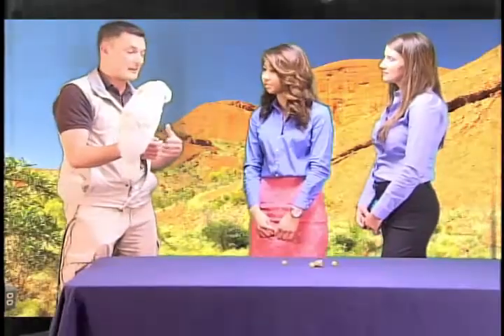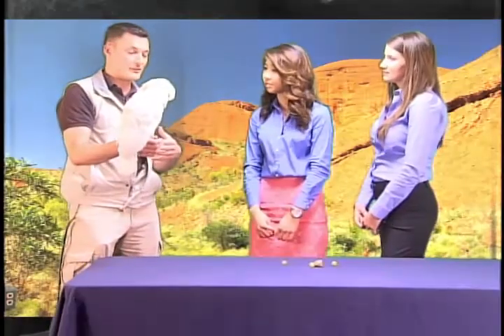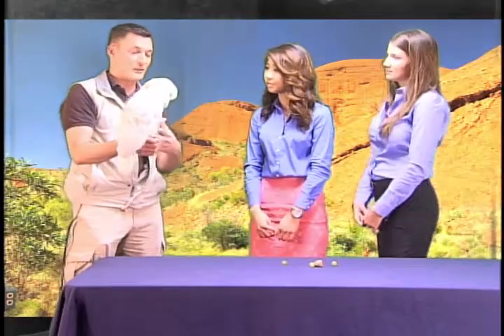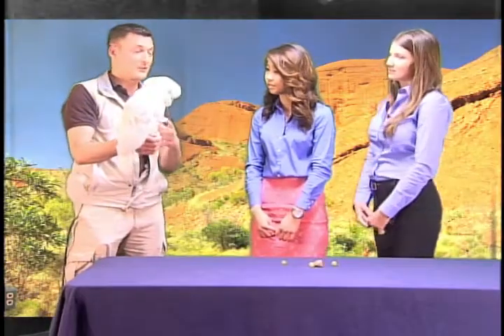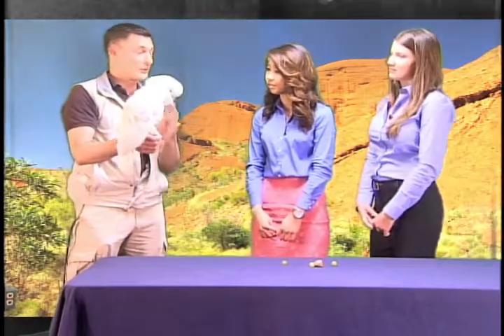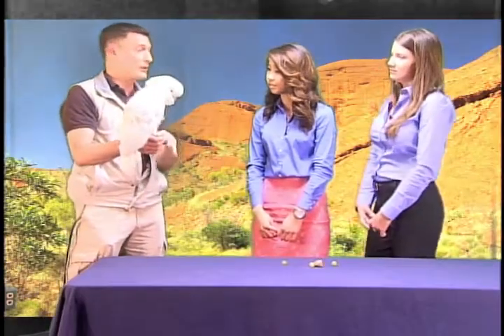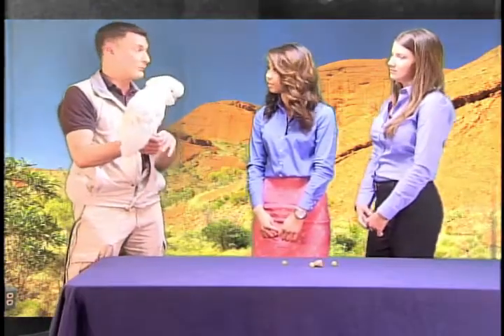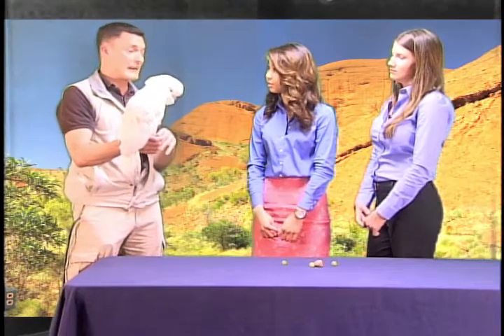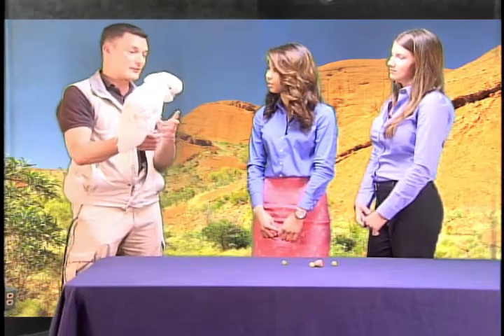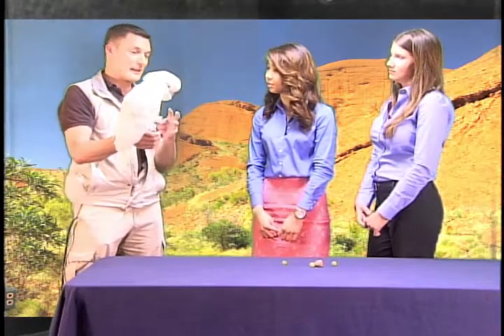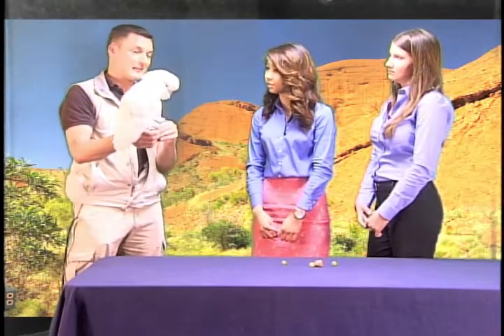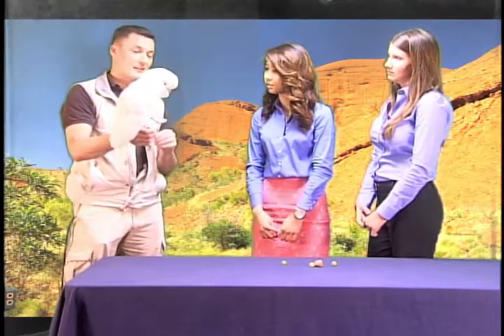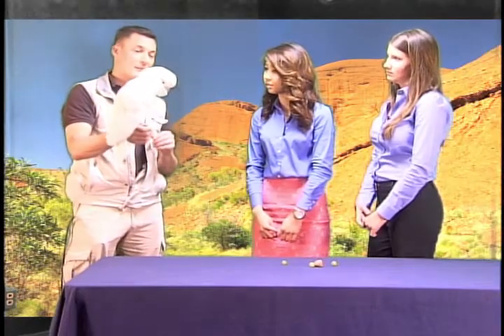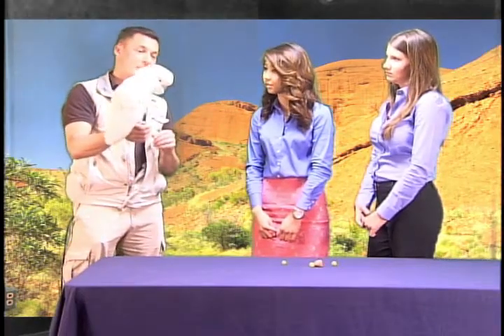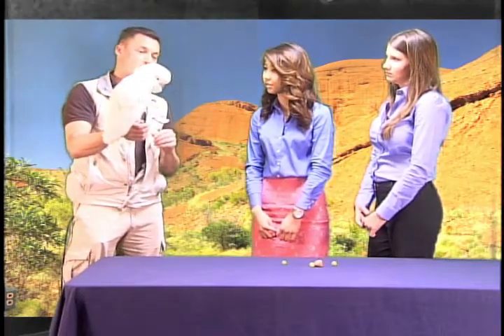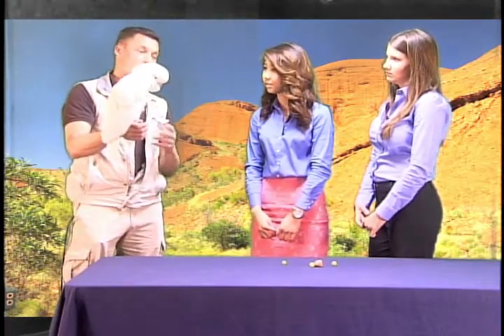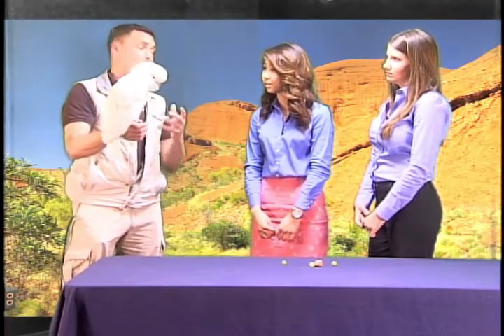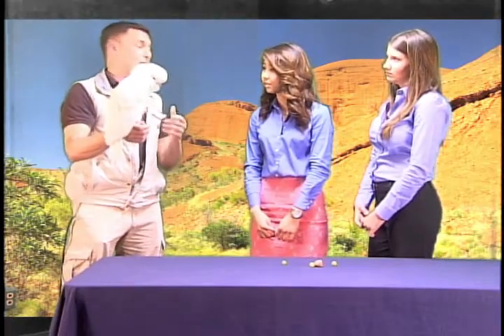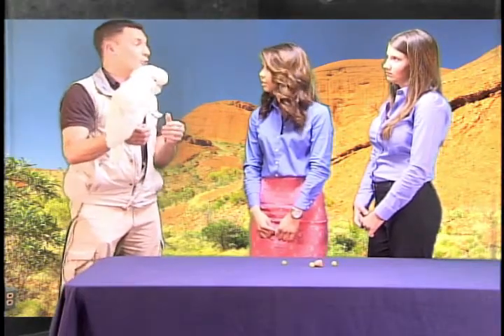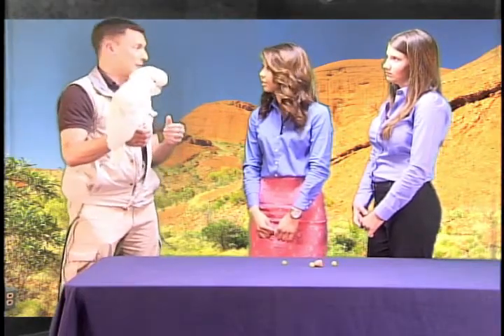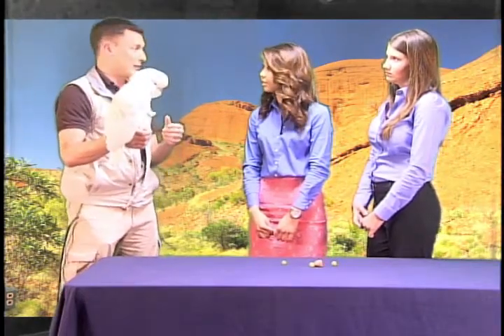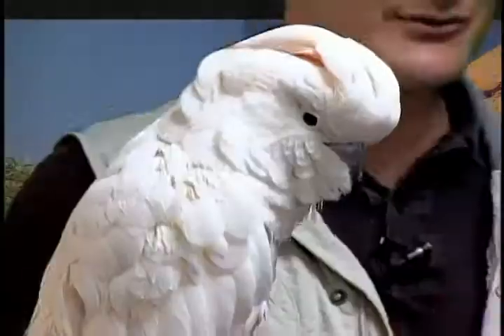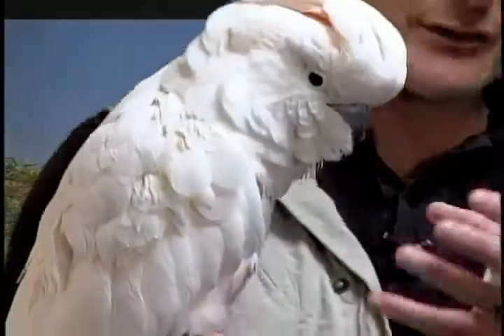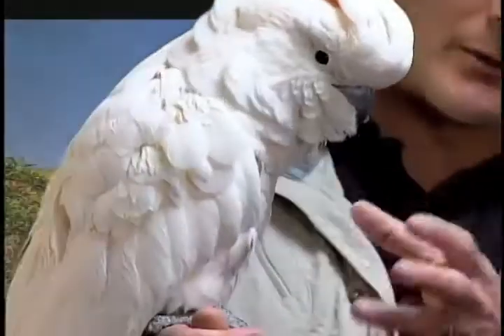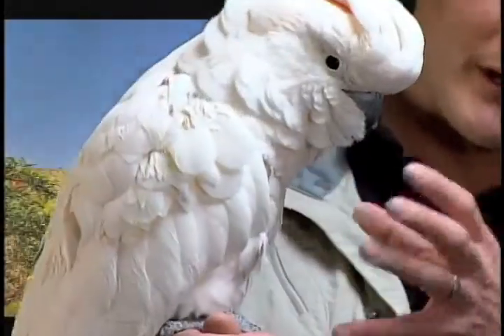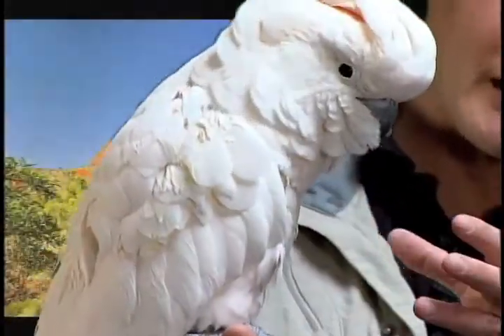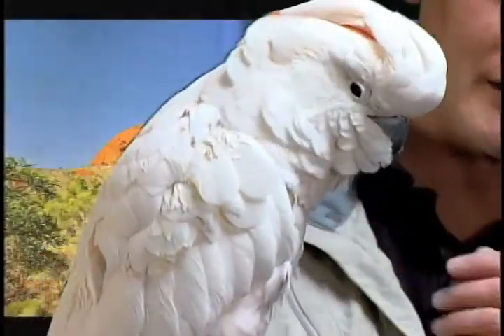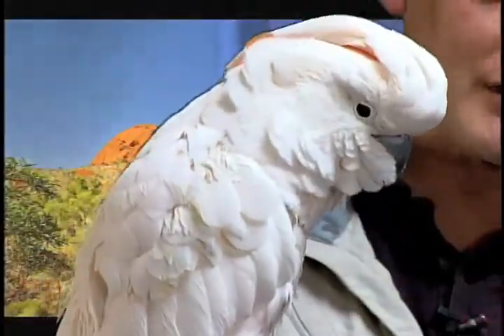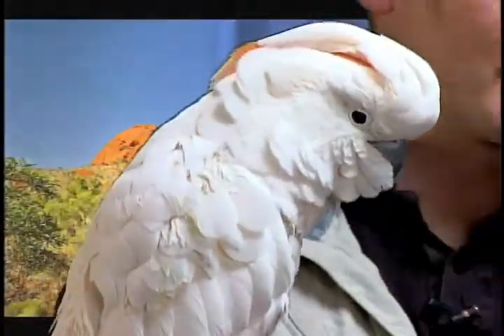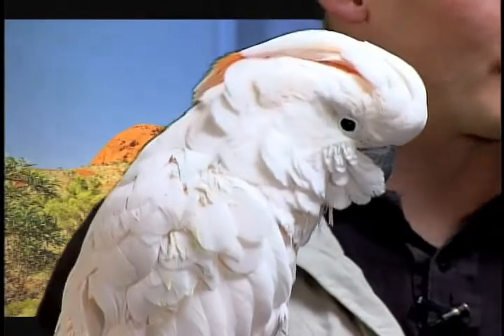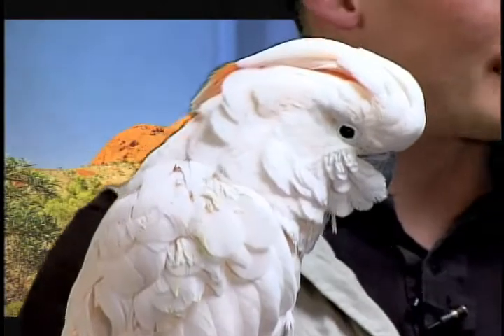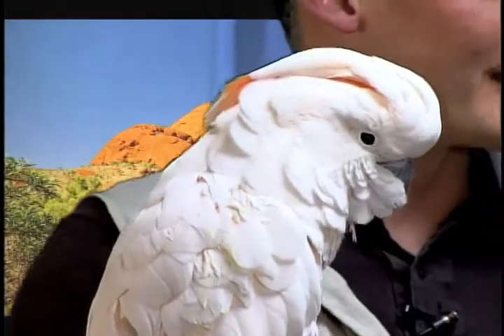There are some cockatoos that are all black with some highlights on them. There's even one called the rose-breasted cockatoo which has a rose dusting color on the chest and more of a gray body.